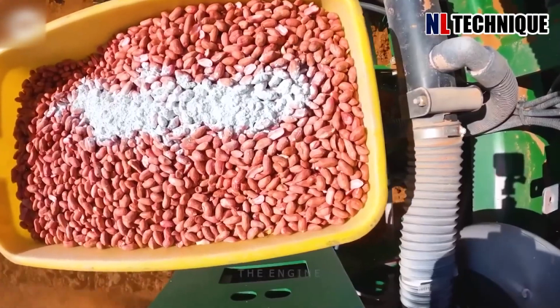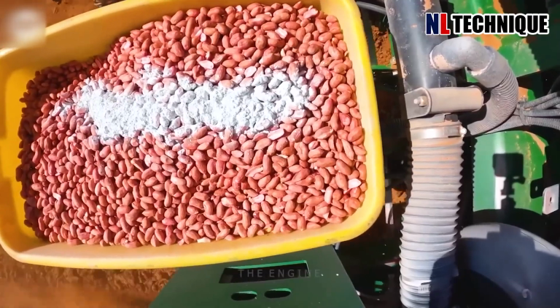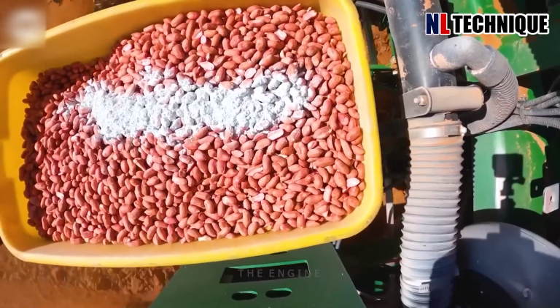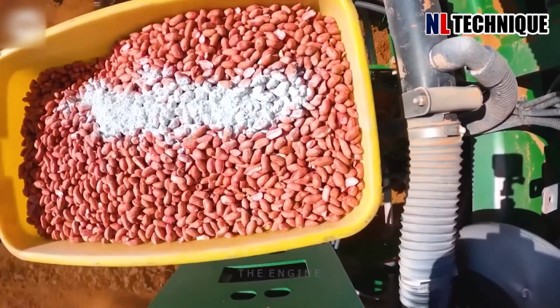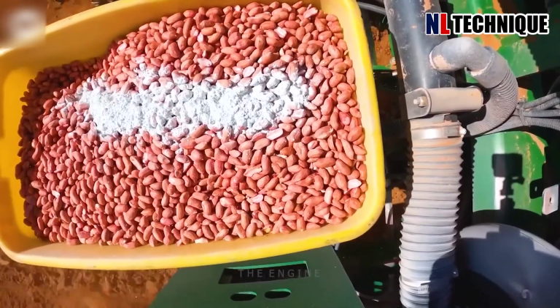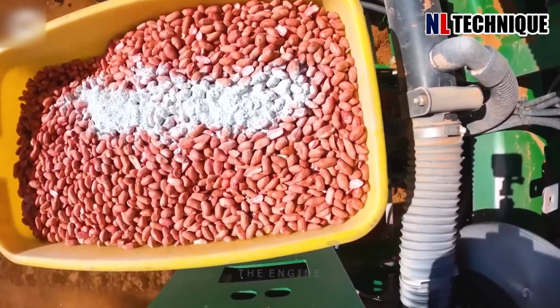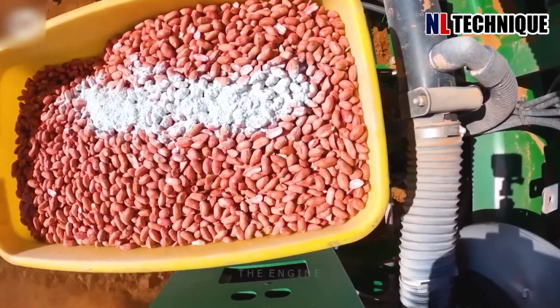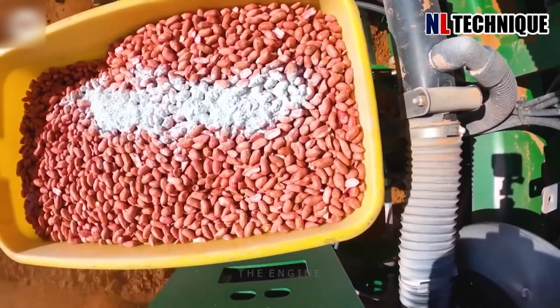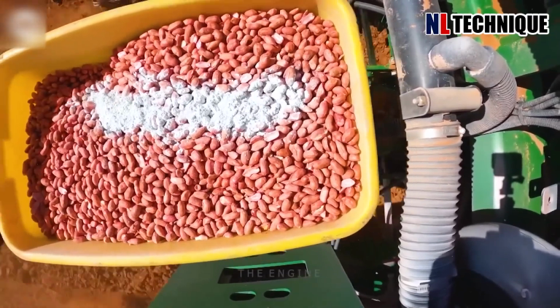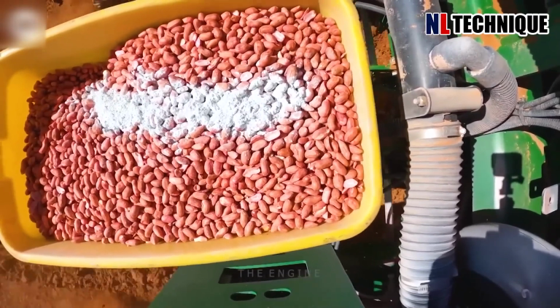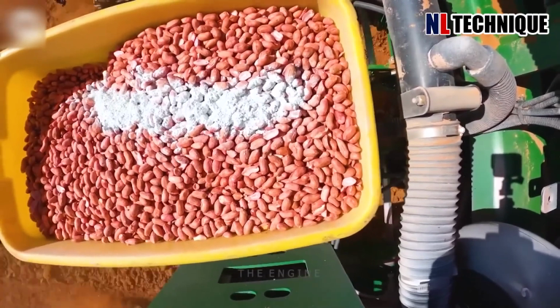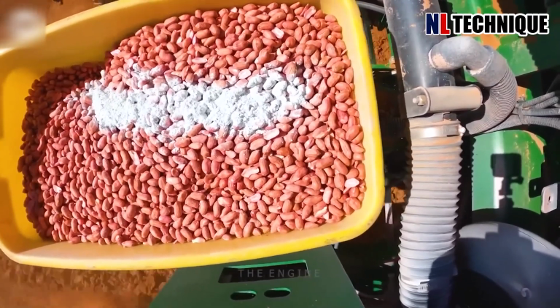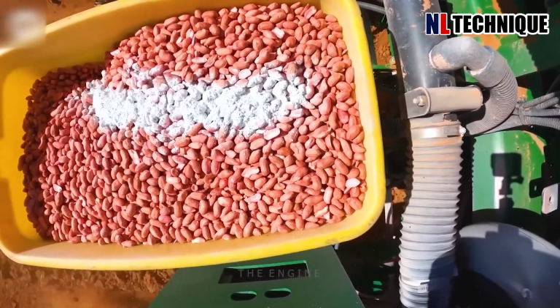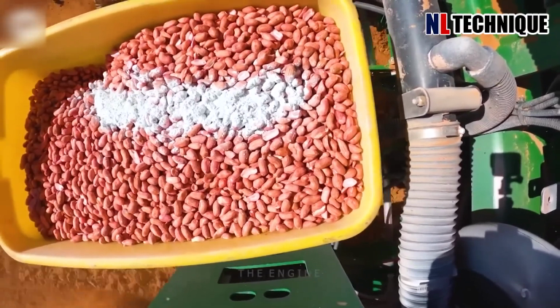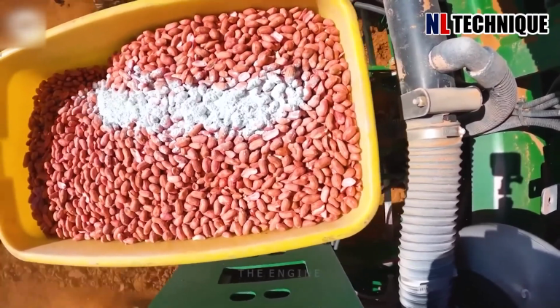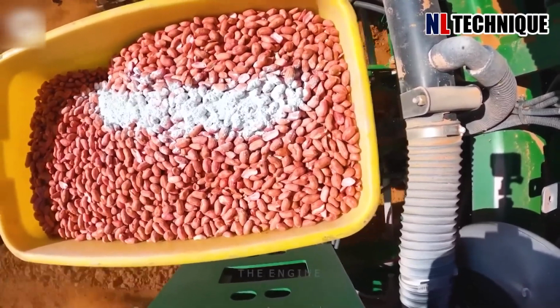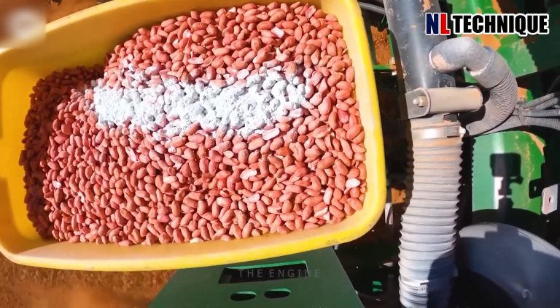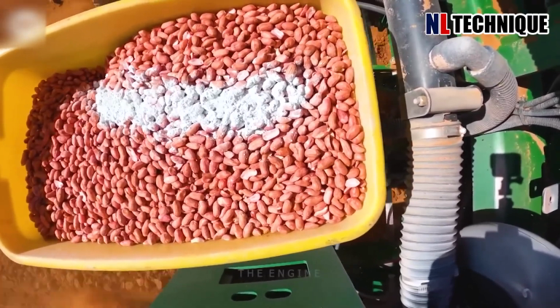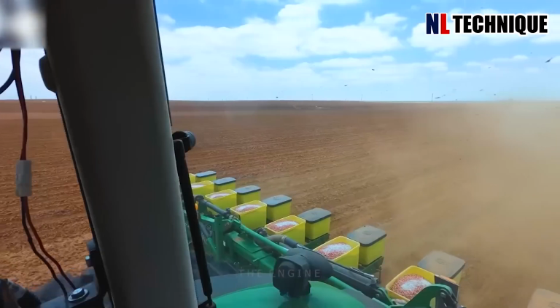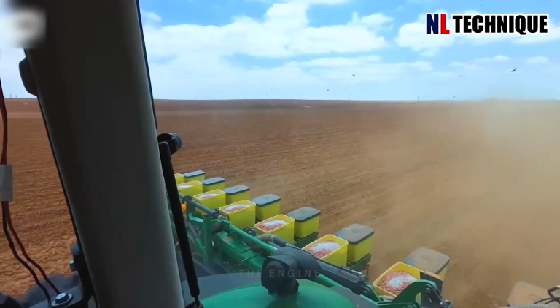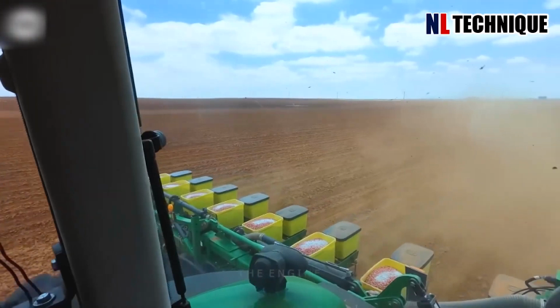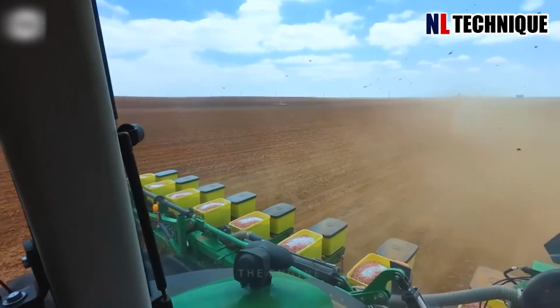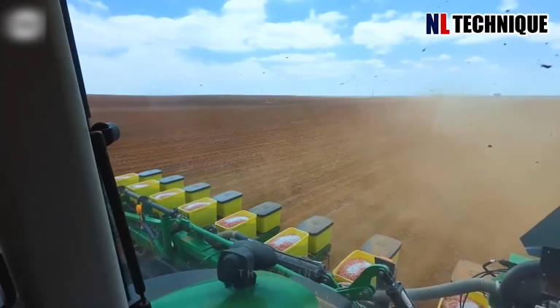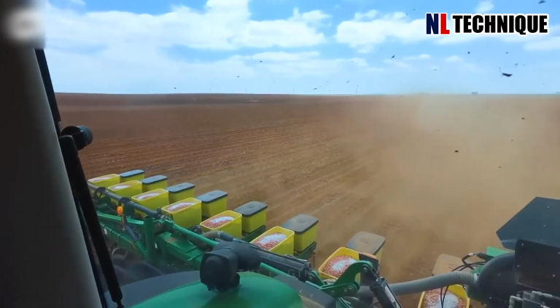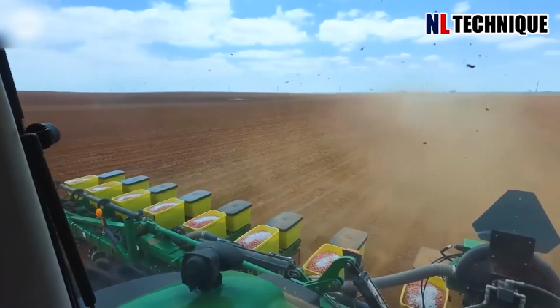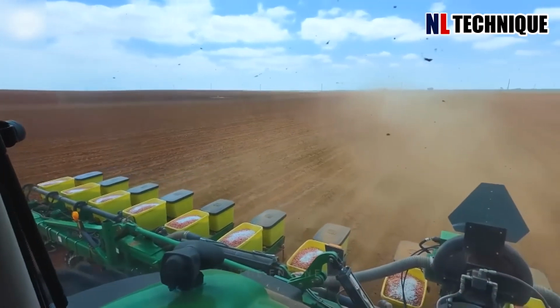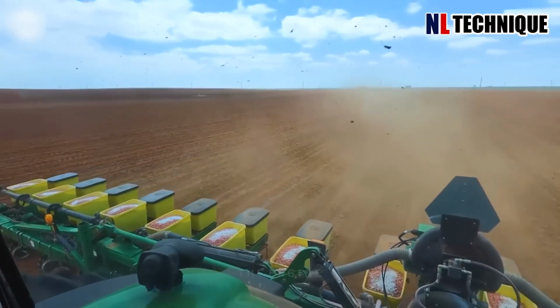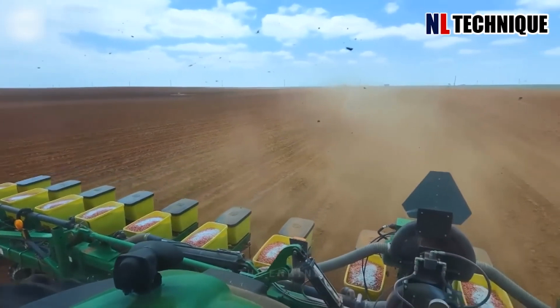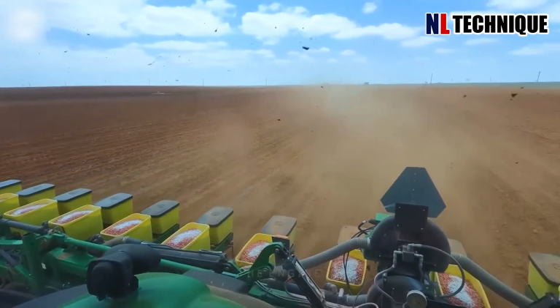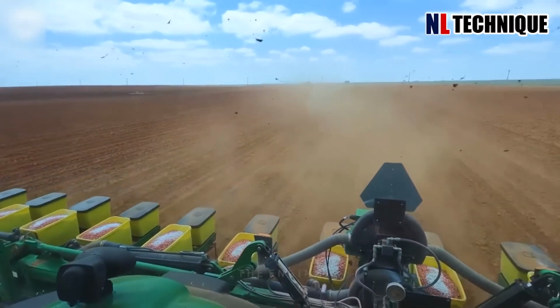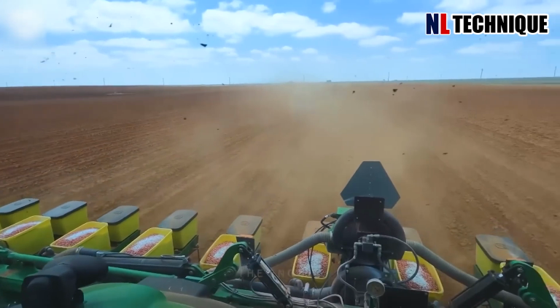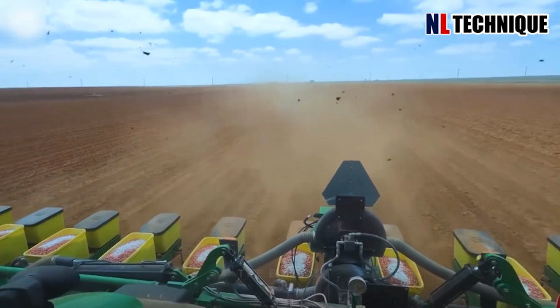Peanuts have become a highly popular crop worldwide, and it's easy to understand why.